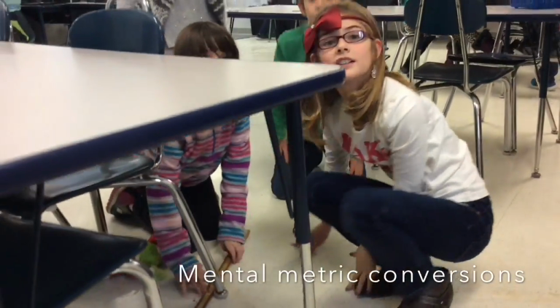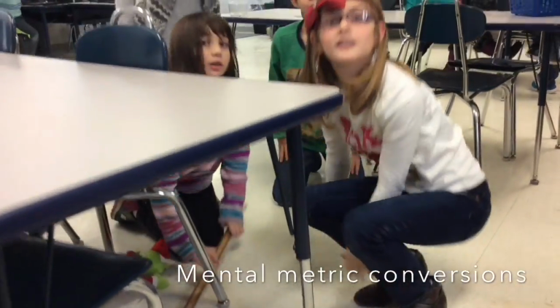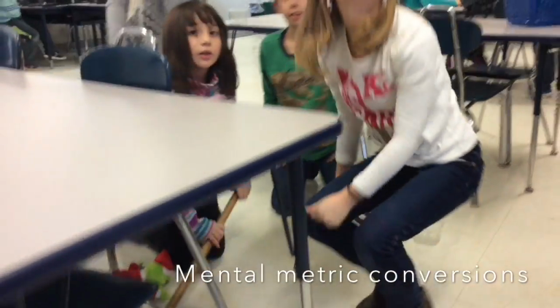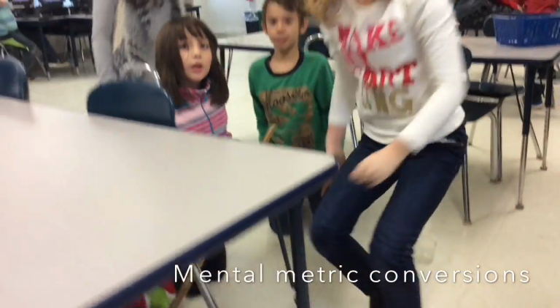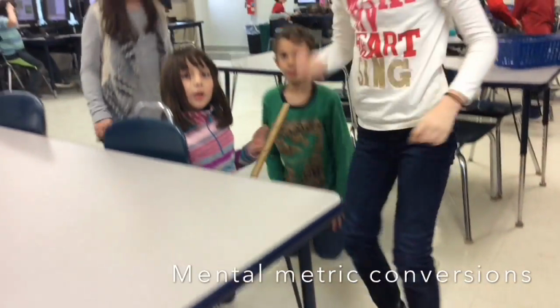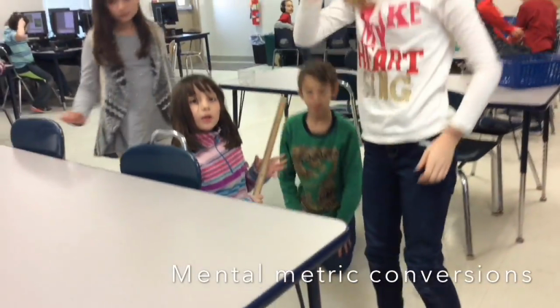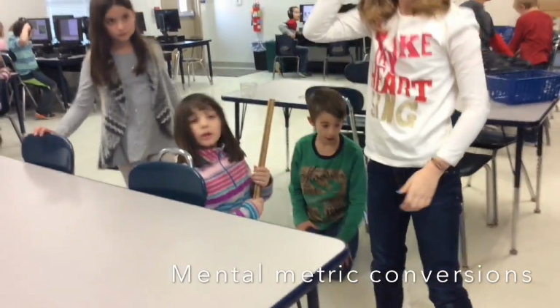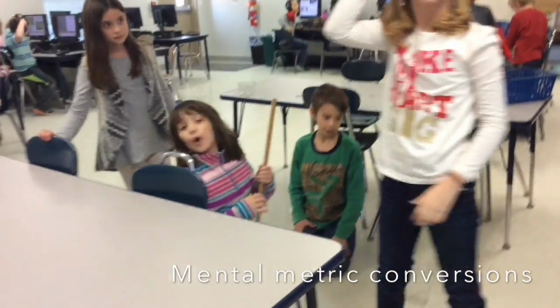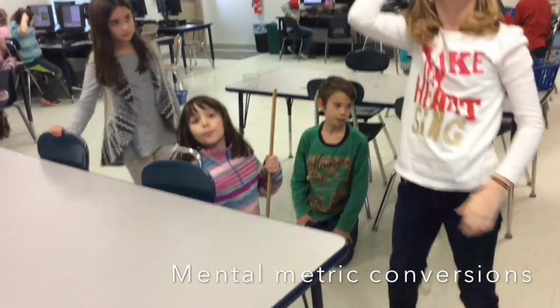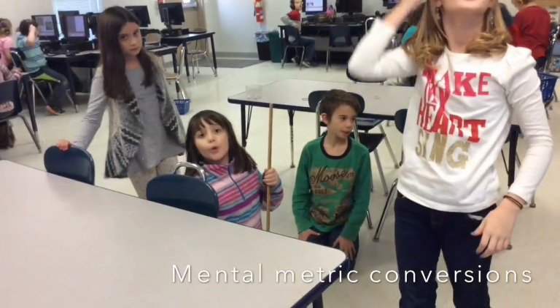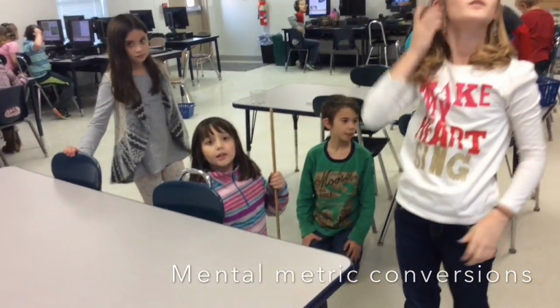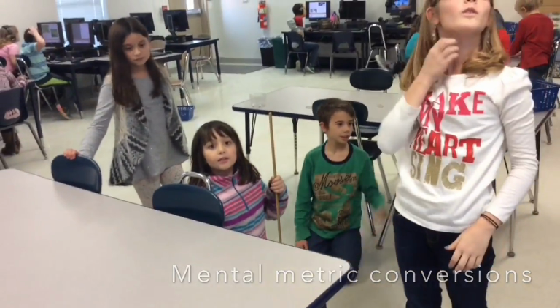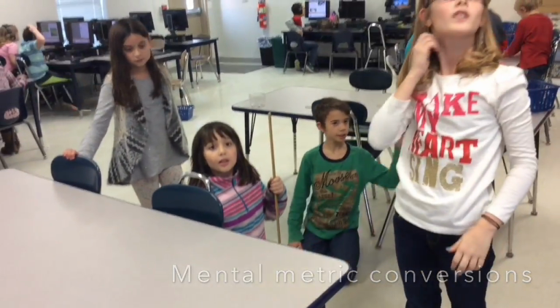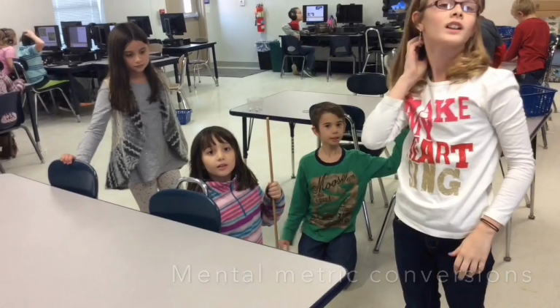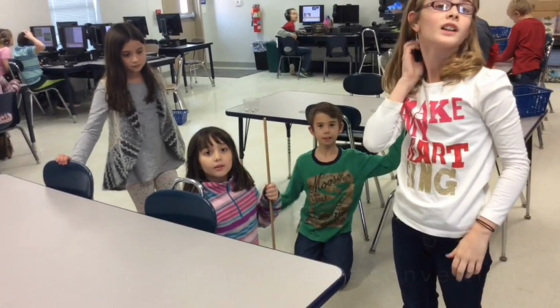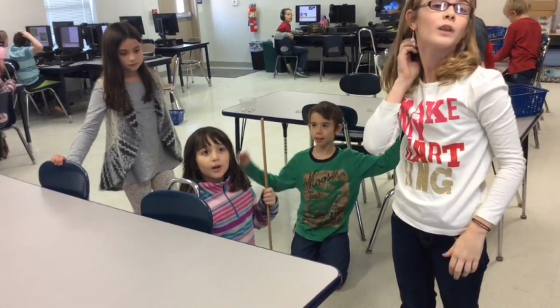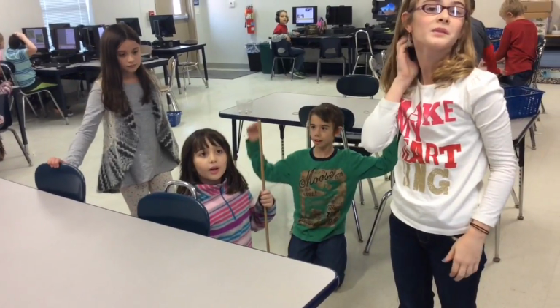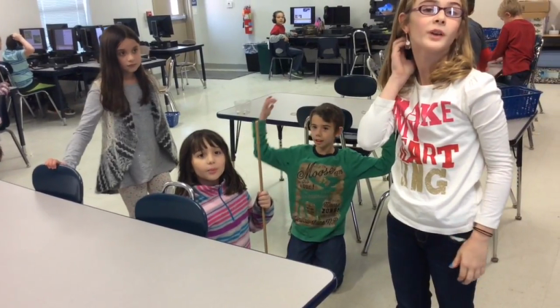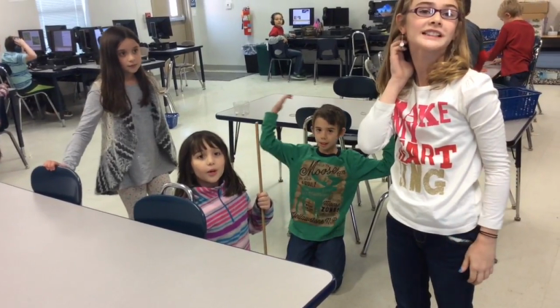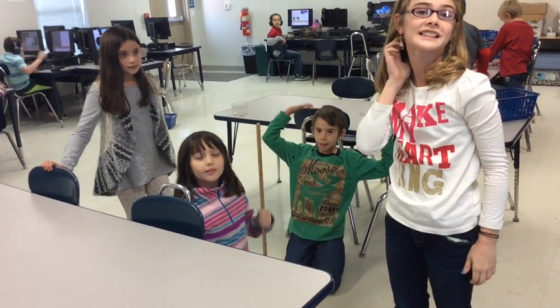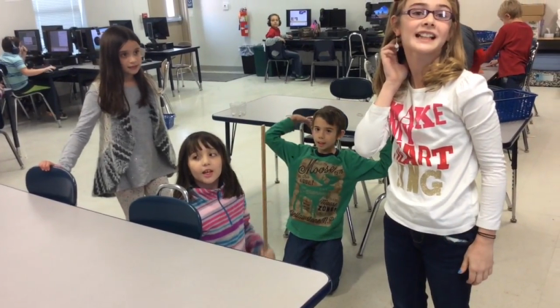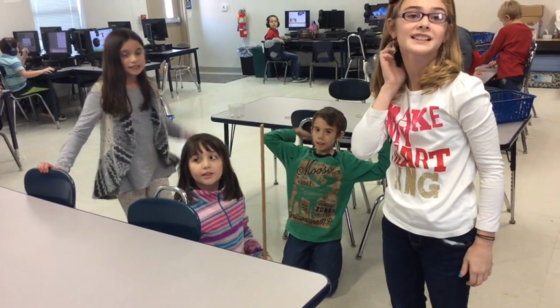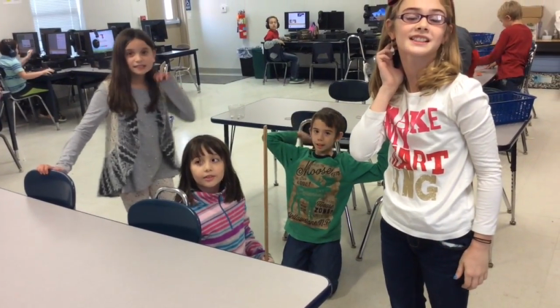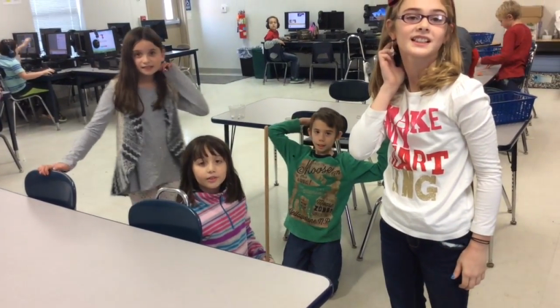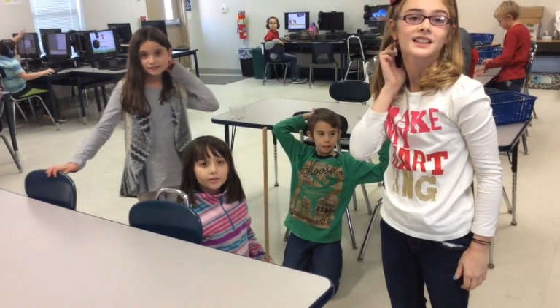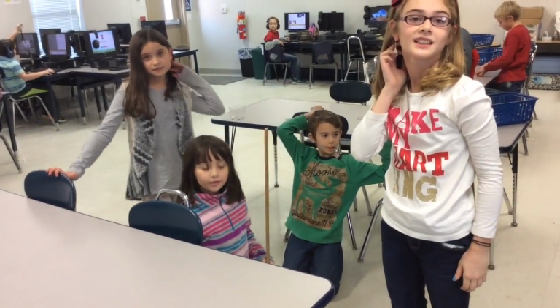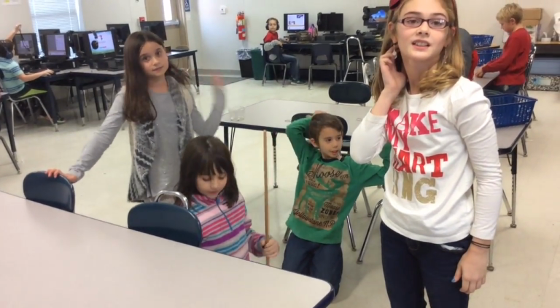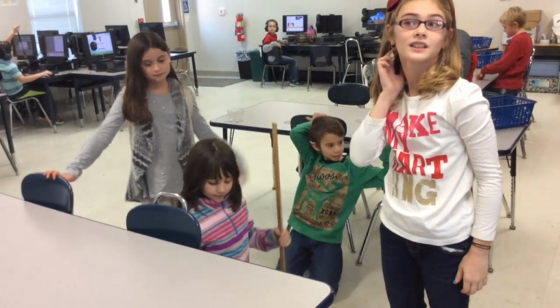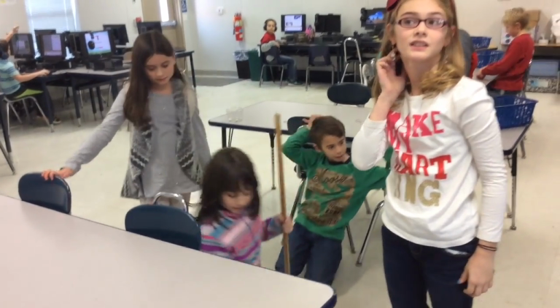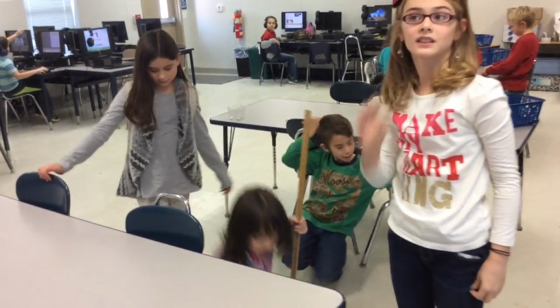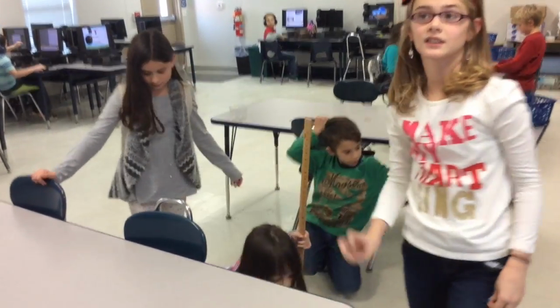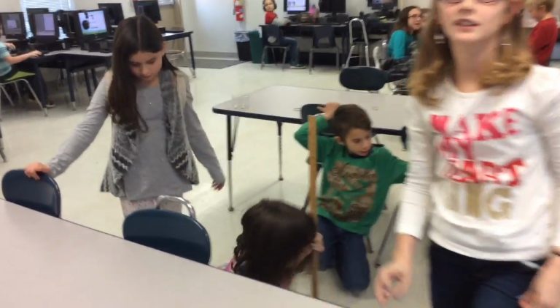What would that be in meters? 1.6 meters. Good job, beautiful.